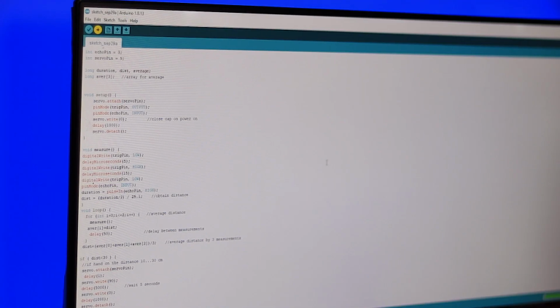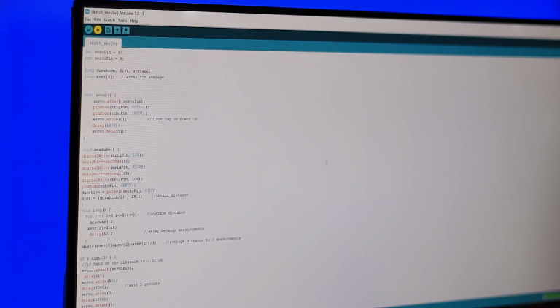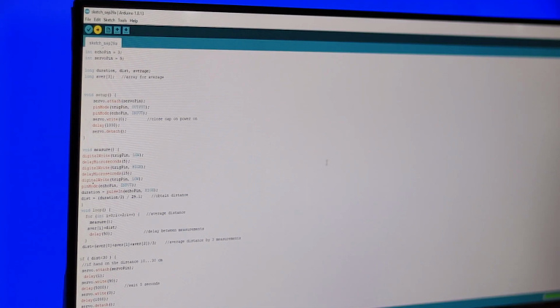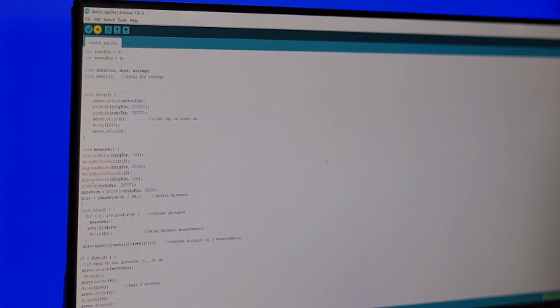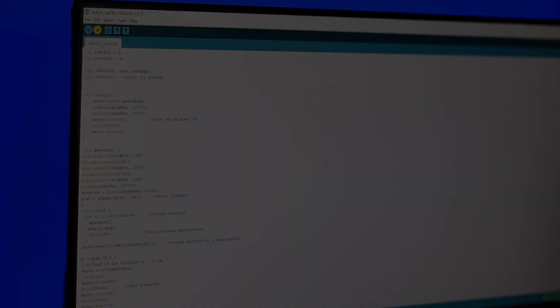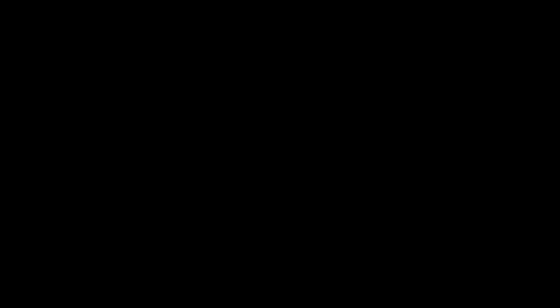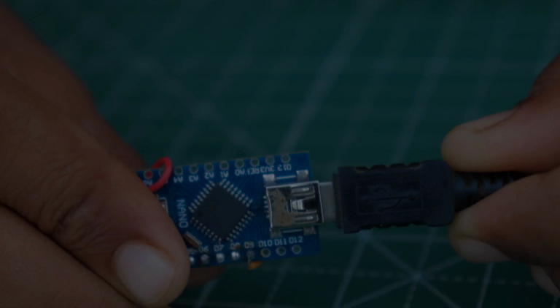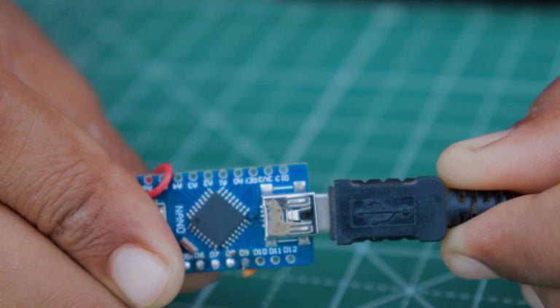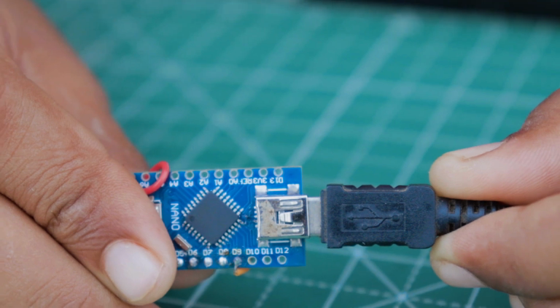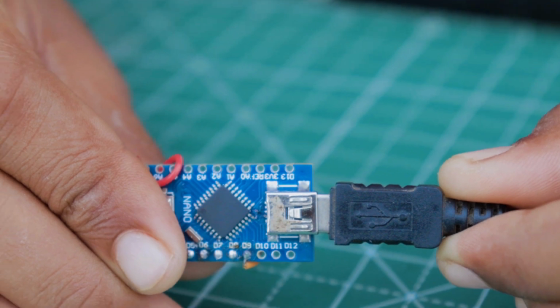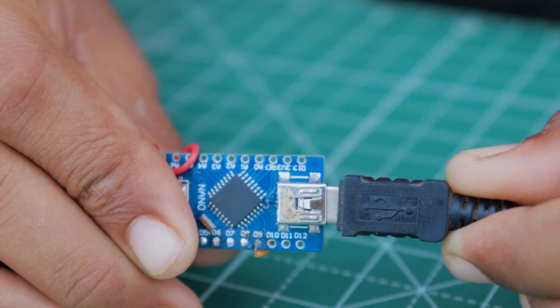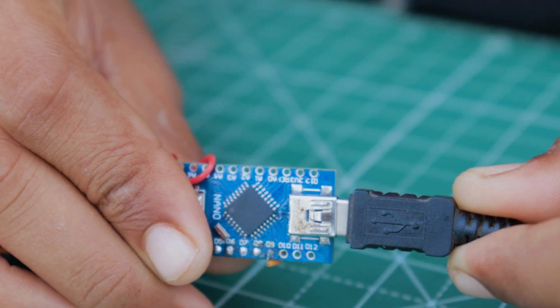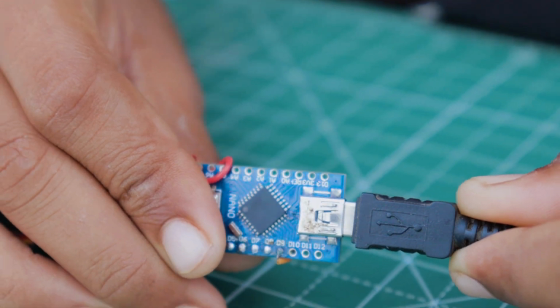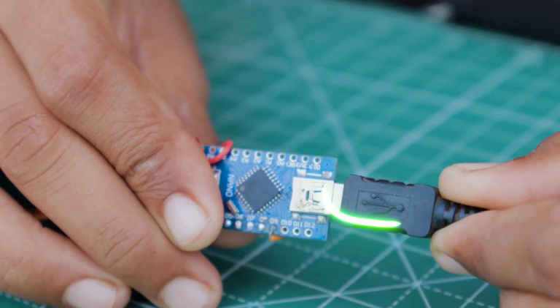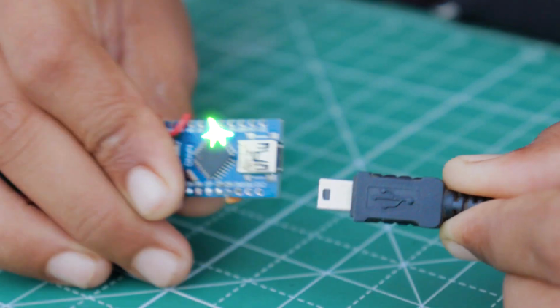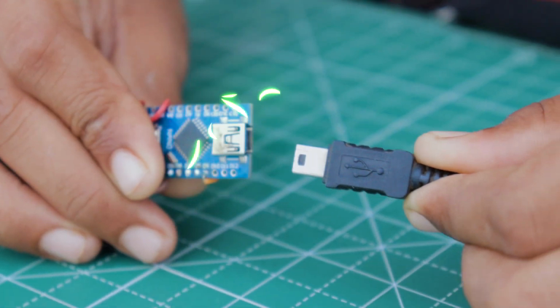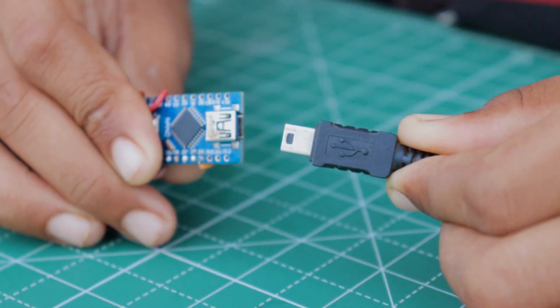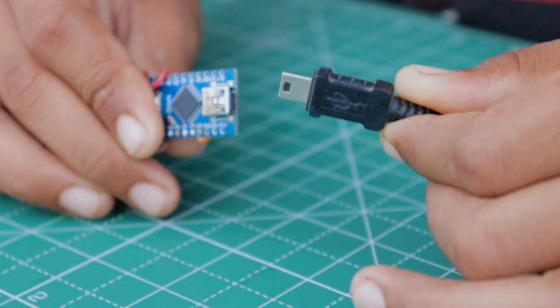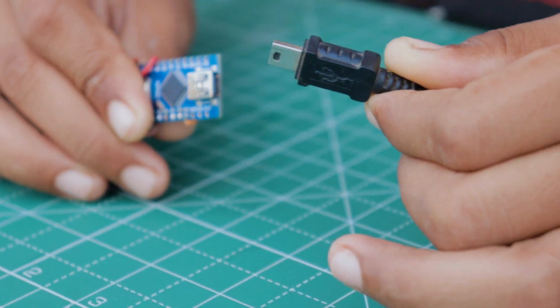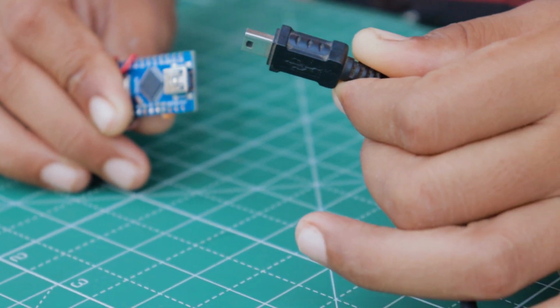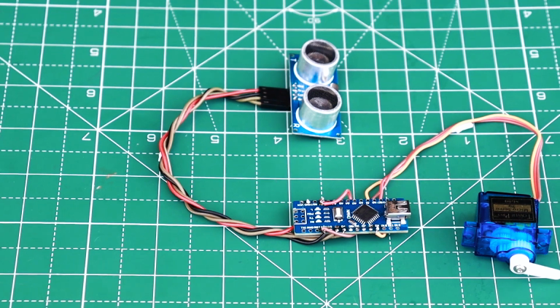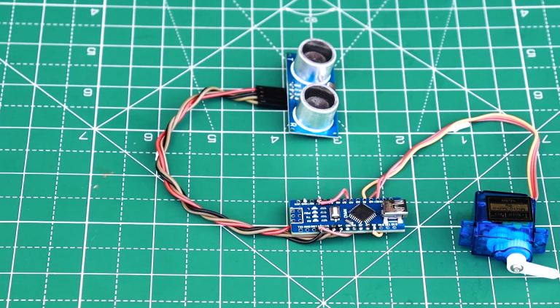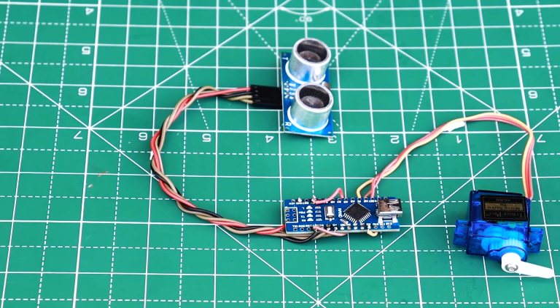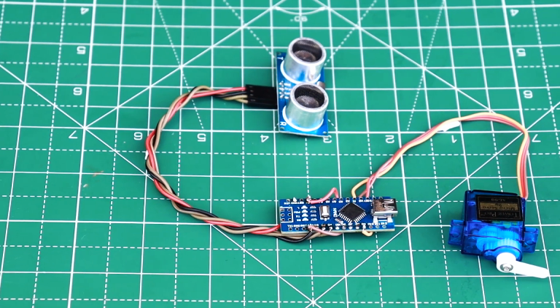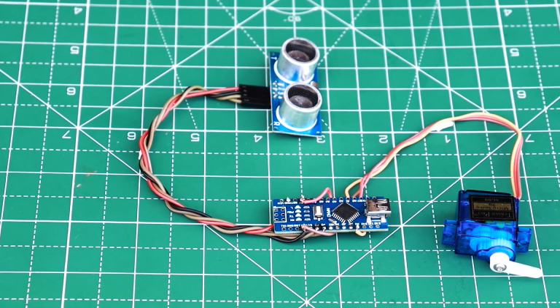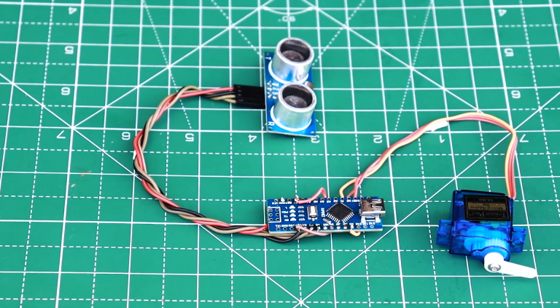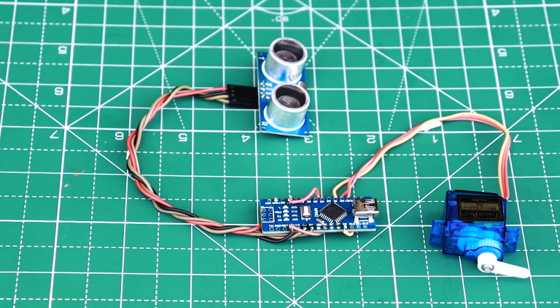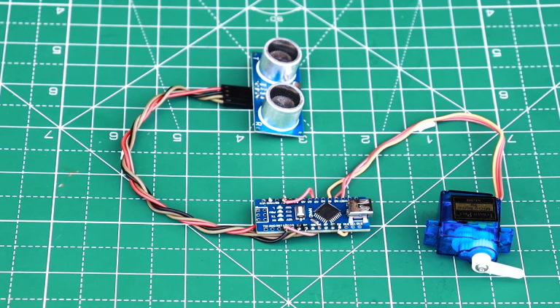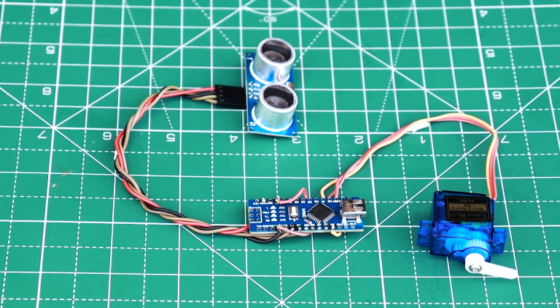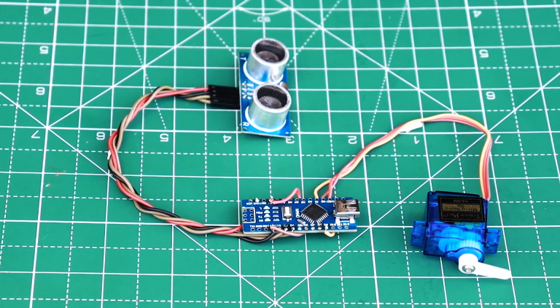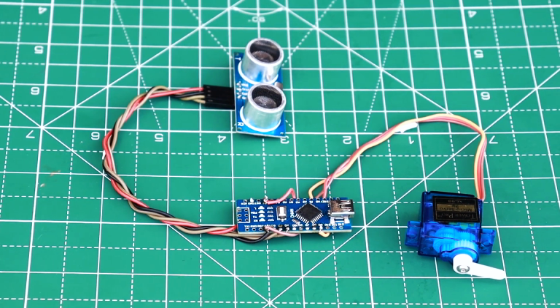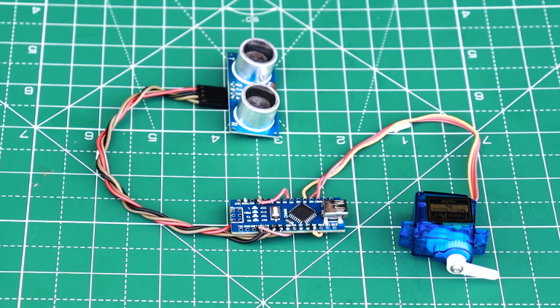Our coding and electronic circuit work is almost complete. Now let's install this system into the dustbin.